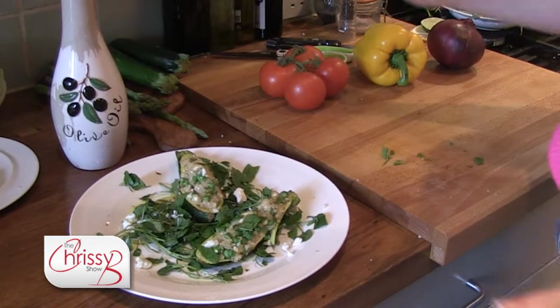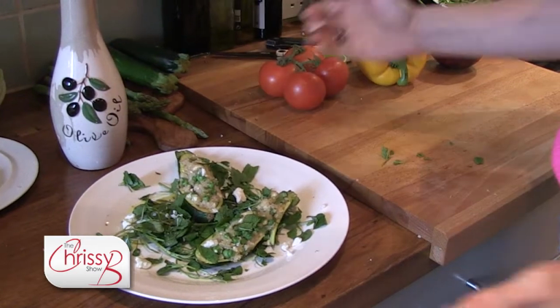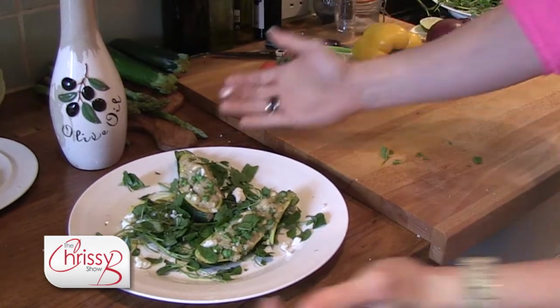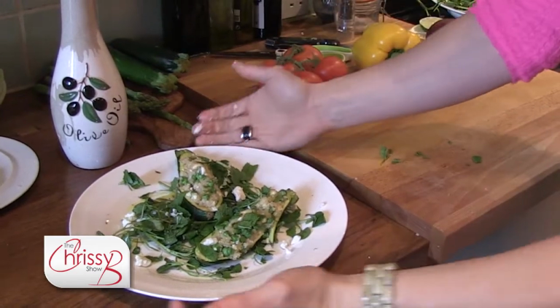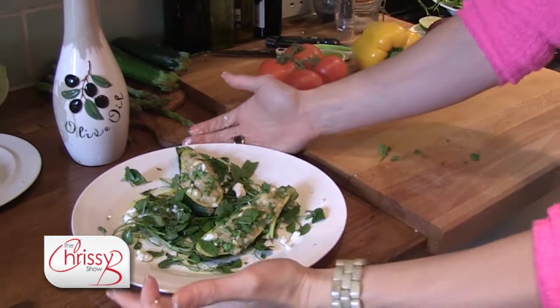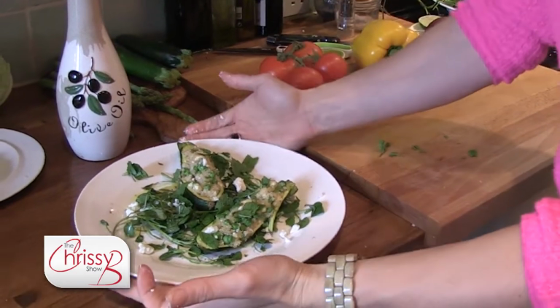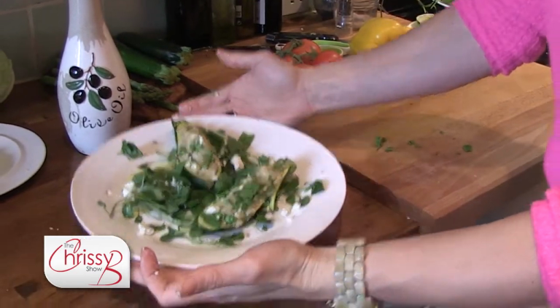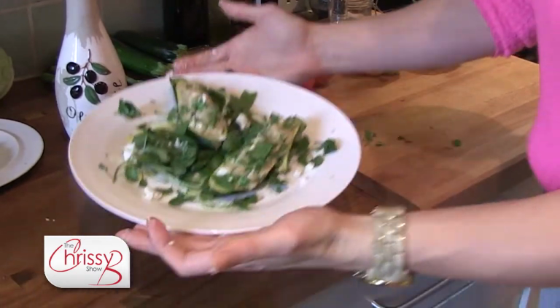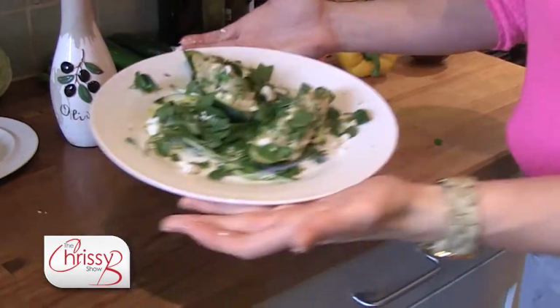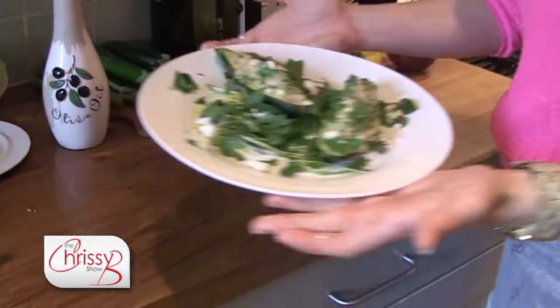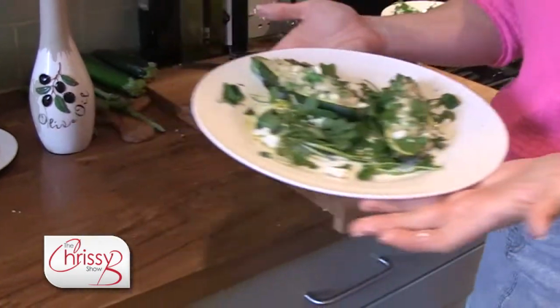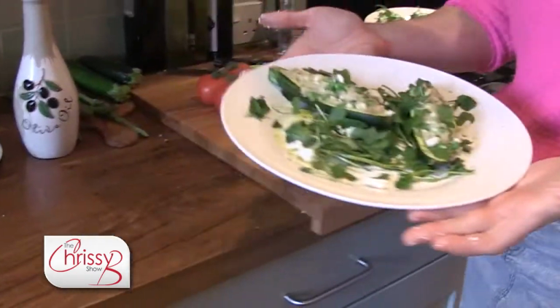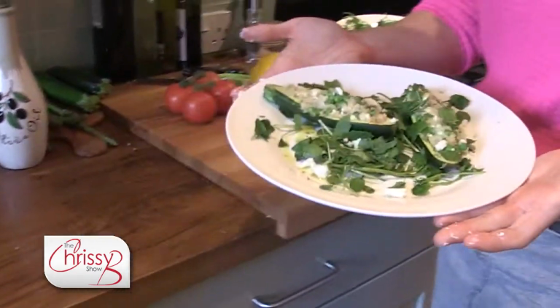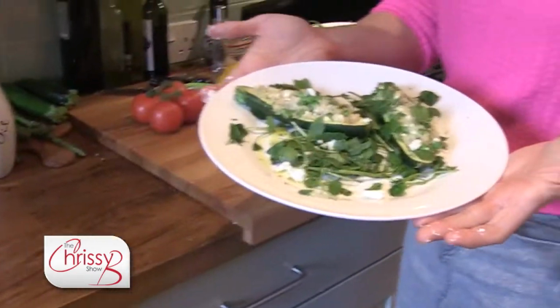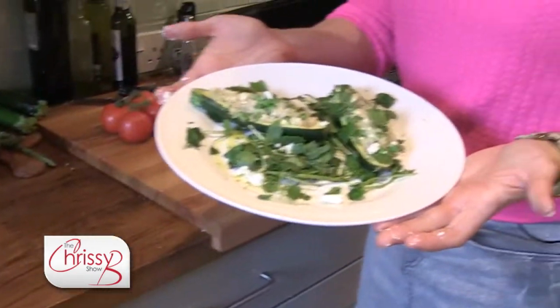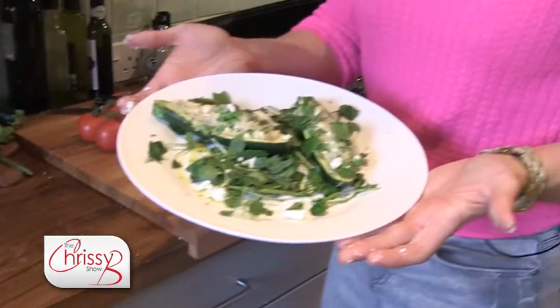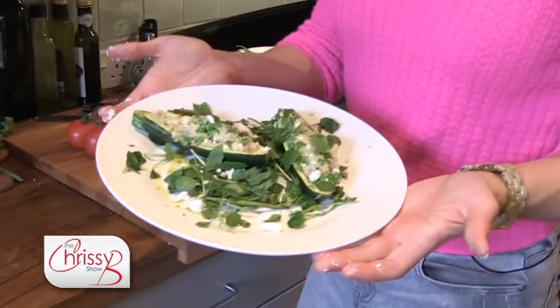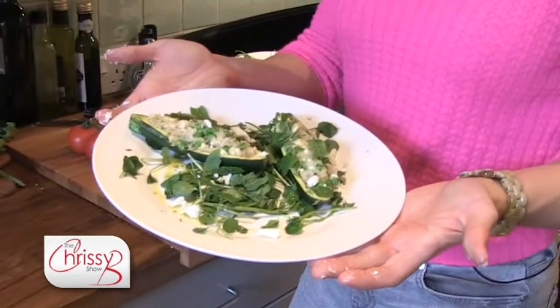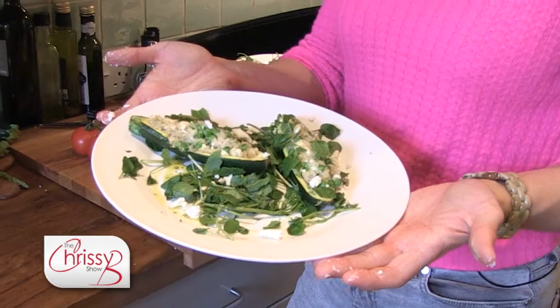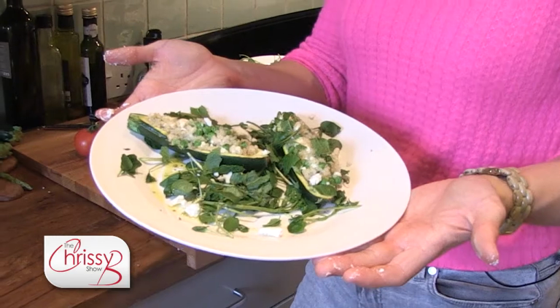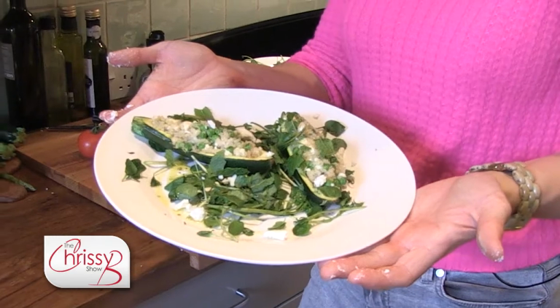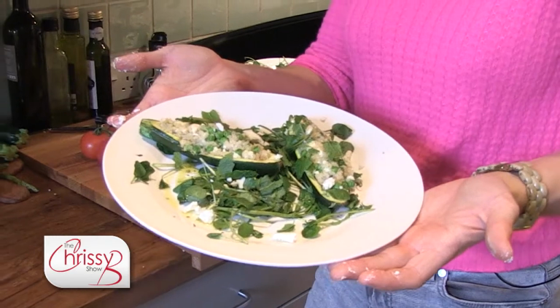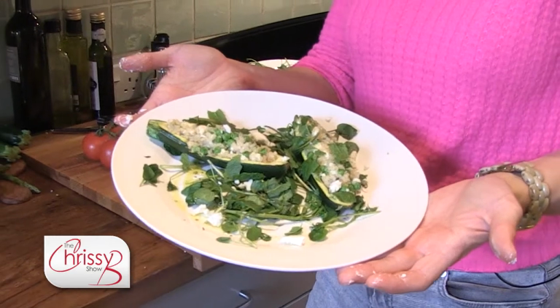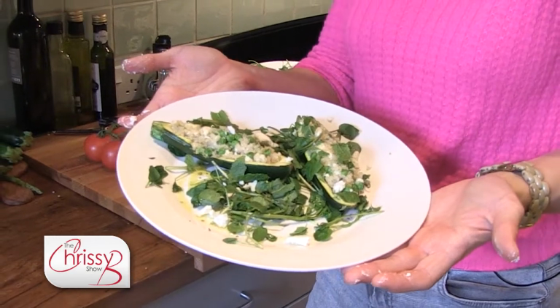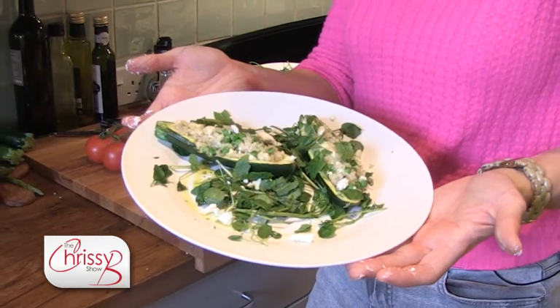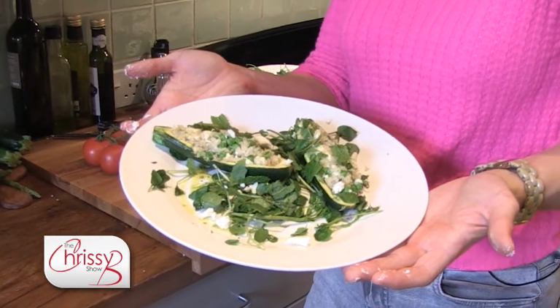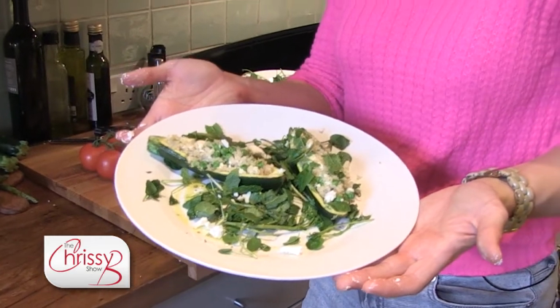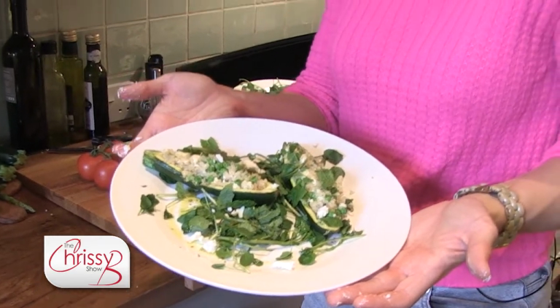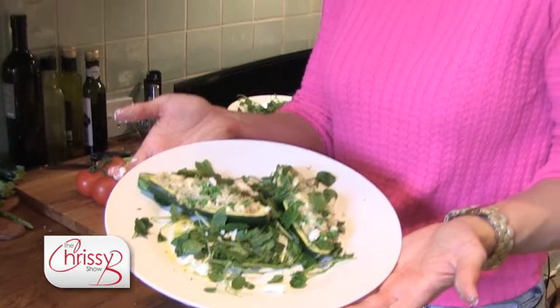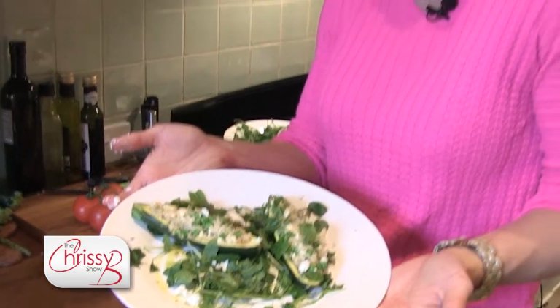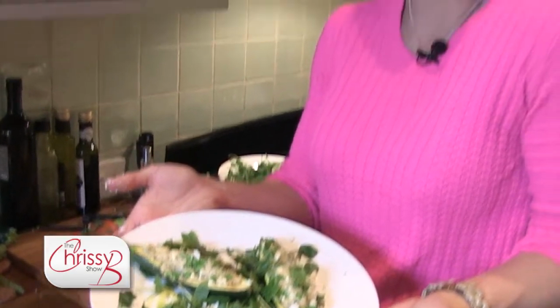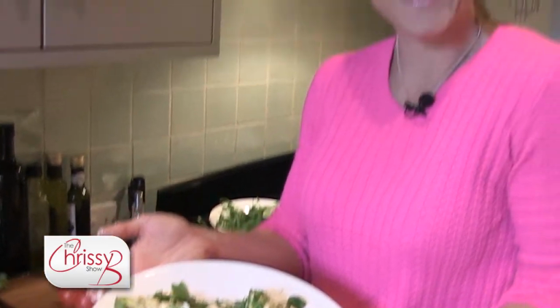And there you have it — quick and easy stuffed courgettes. Why wouldn't you?